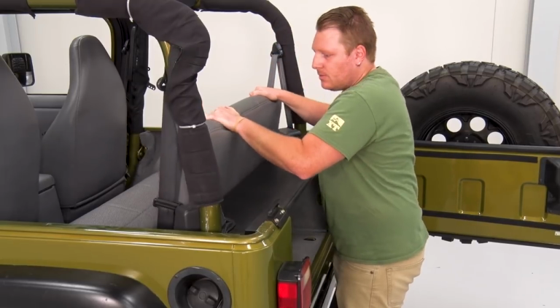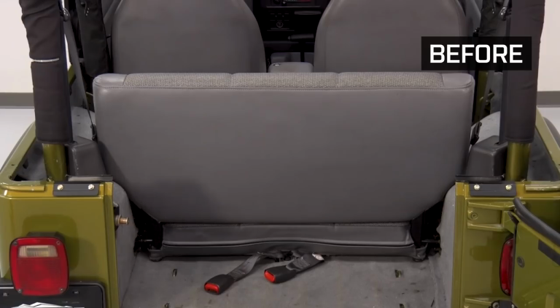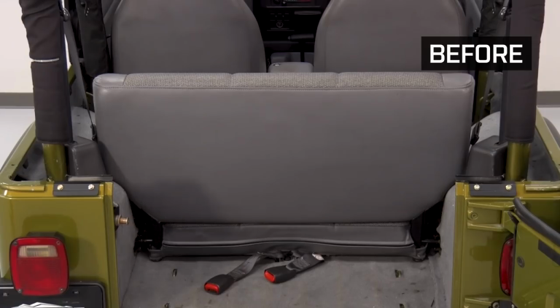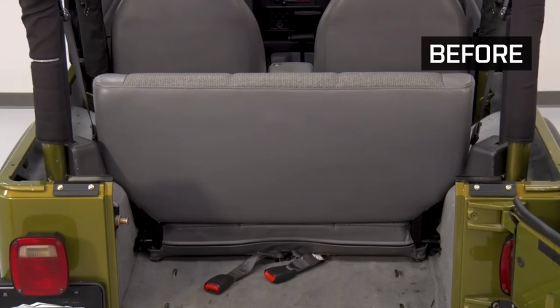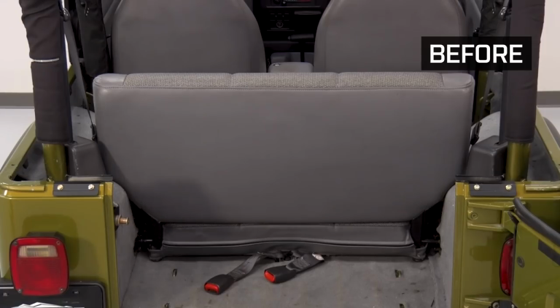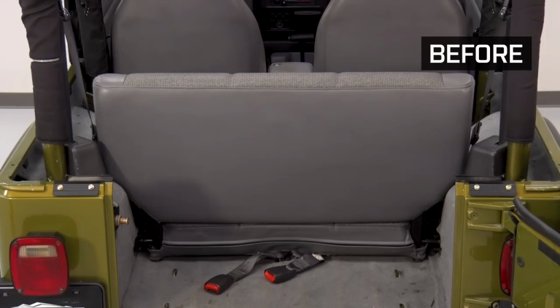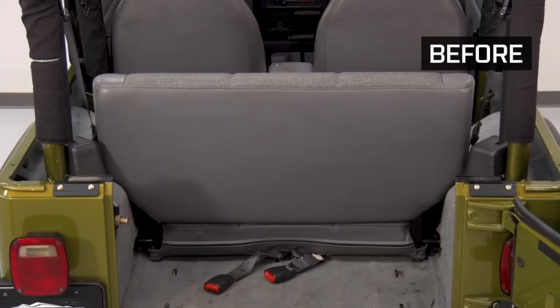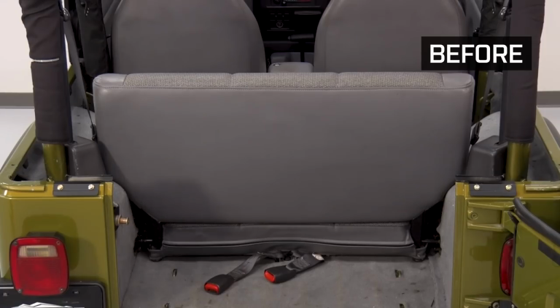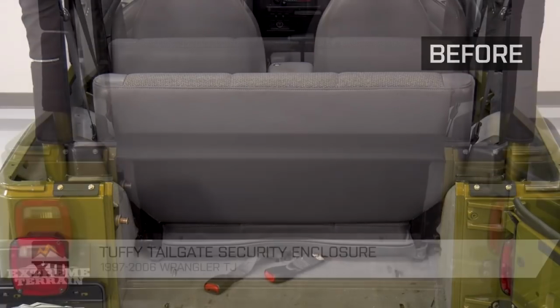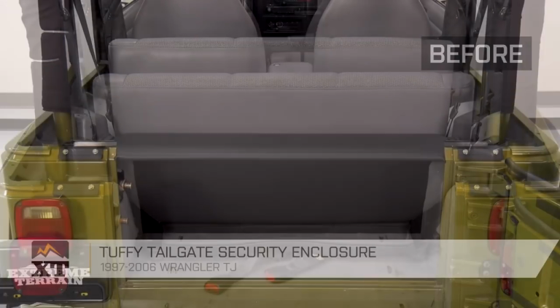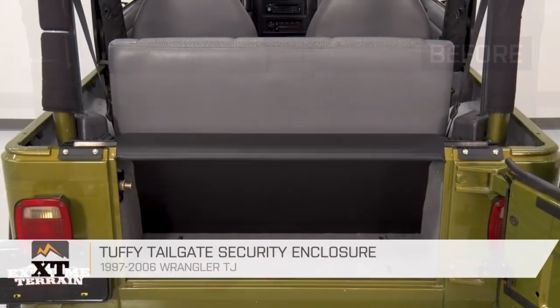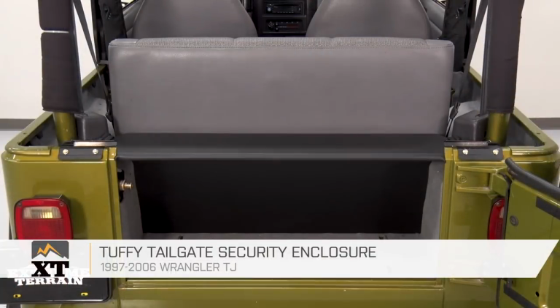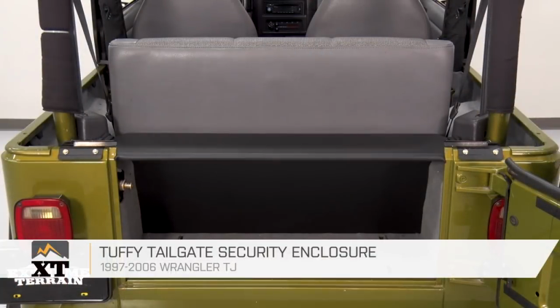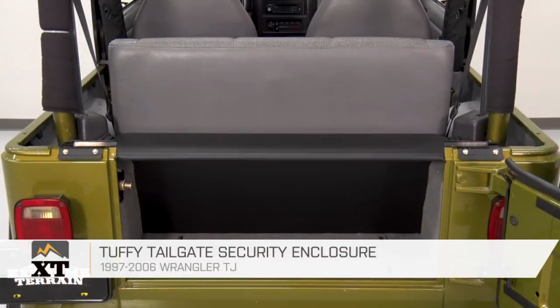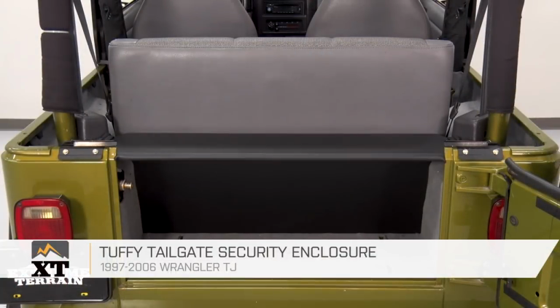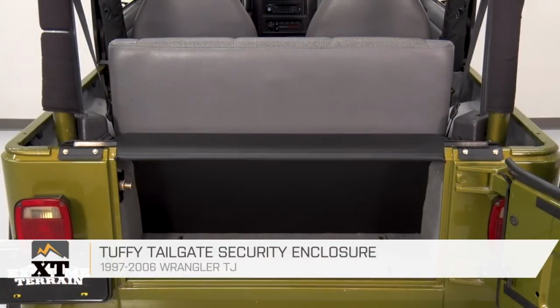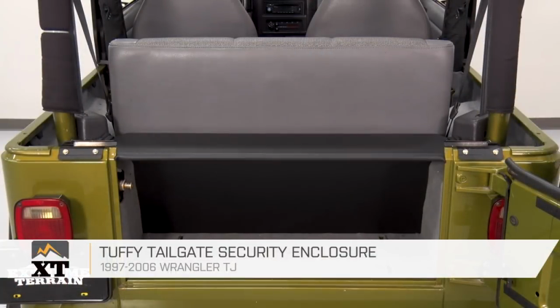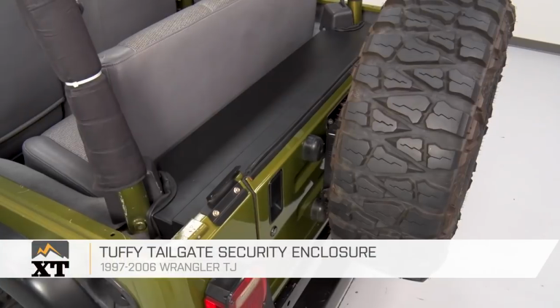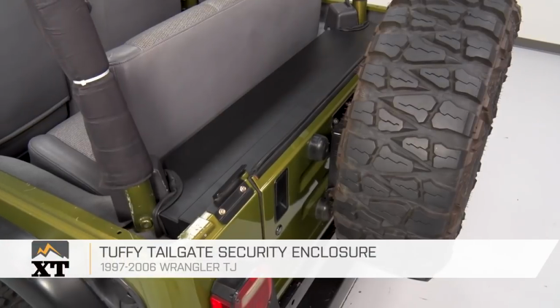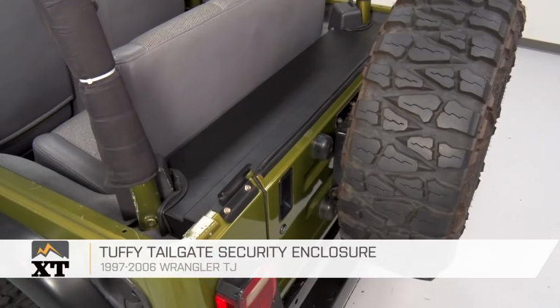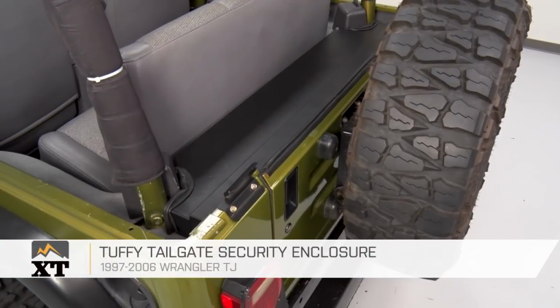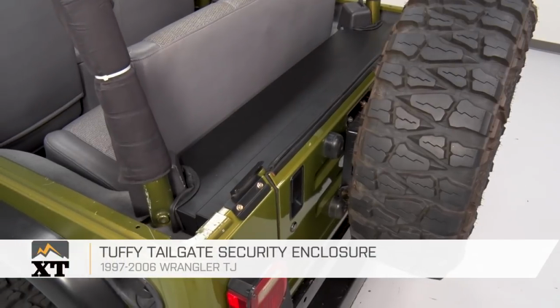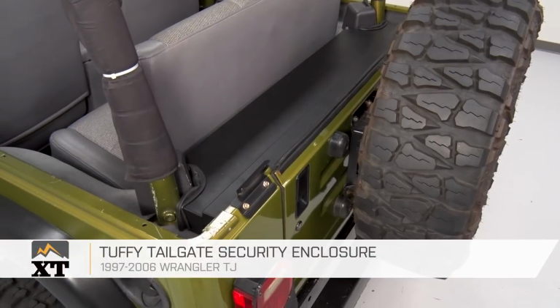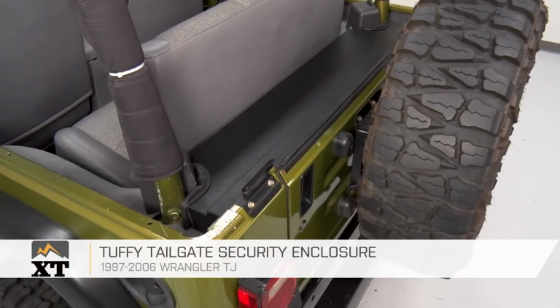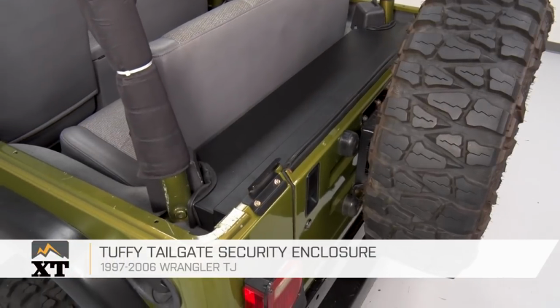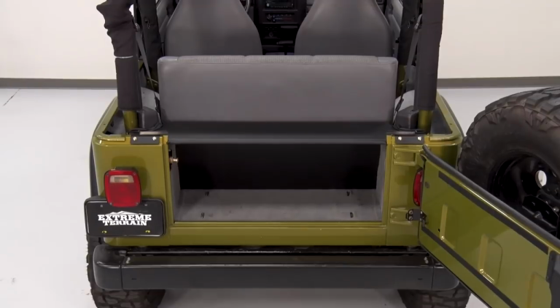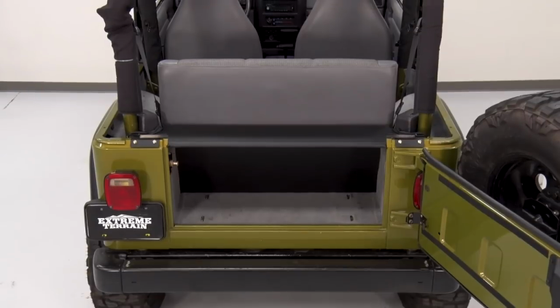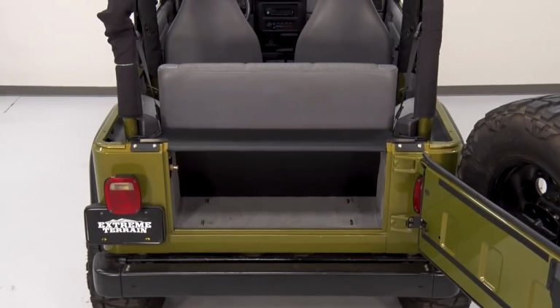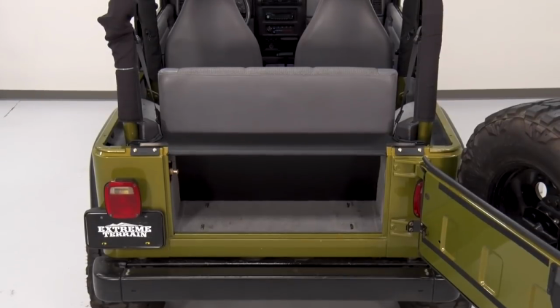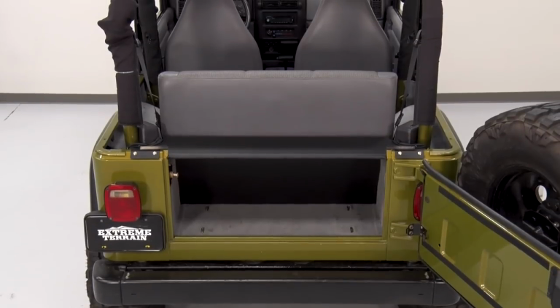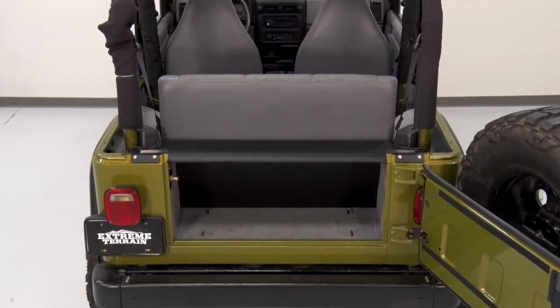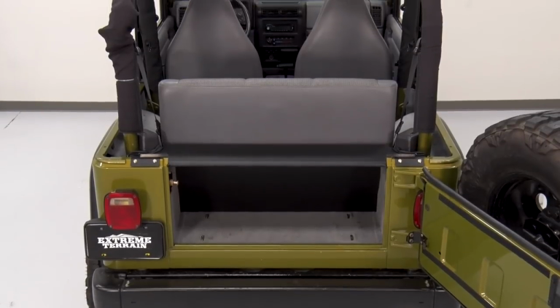So, that's gonna wrap up my review and install. For more videos like this, check us out at extremeterrain.com.